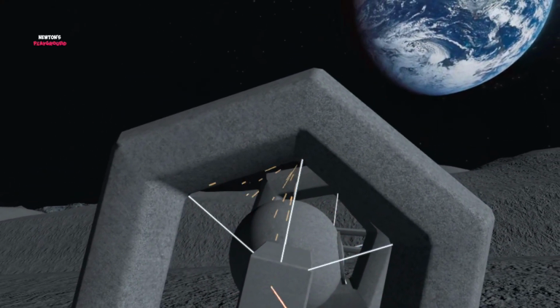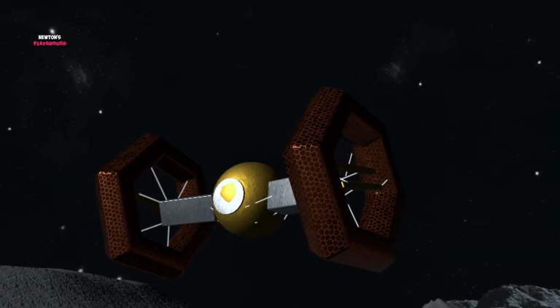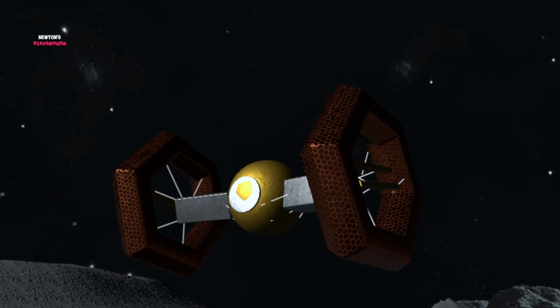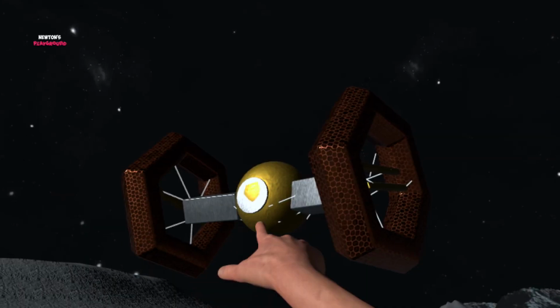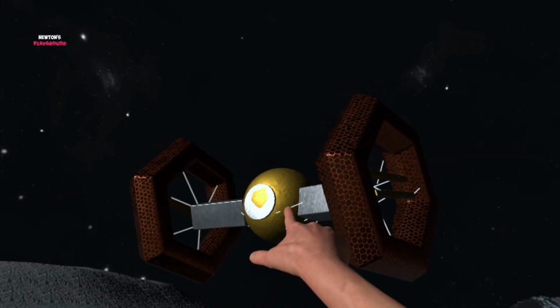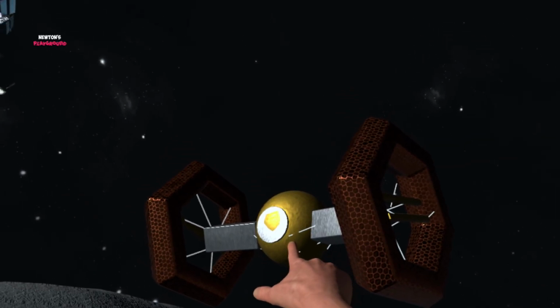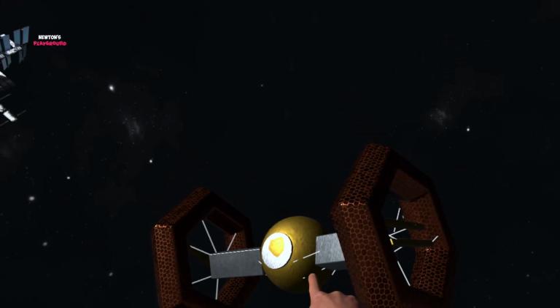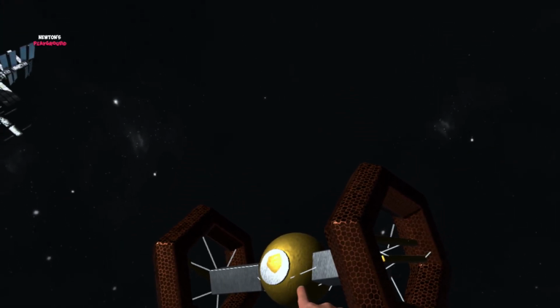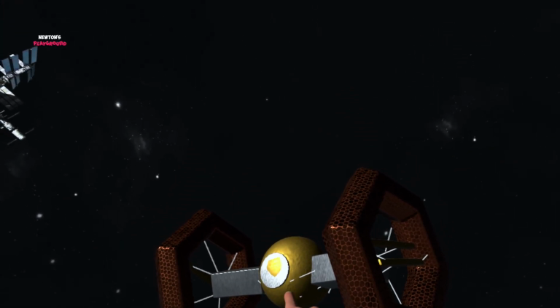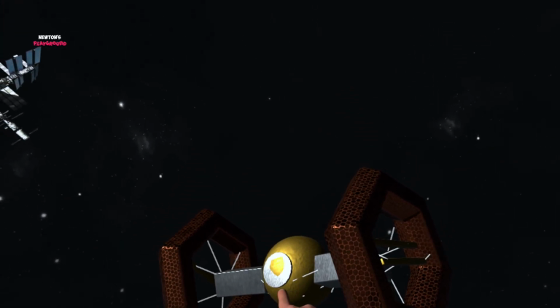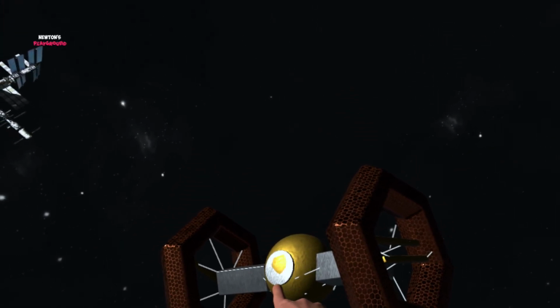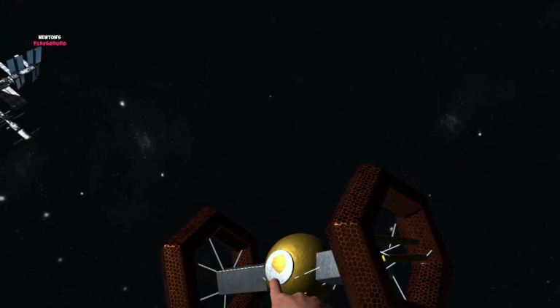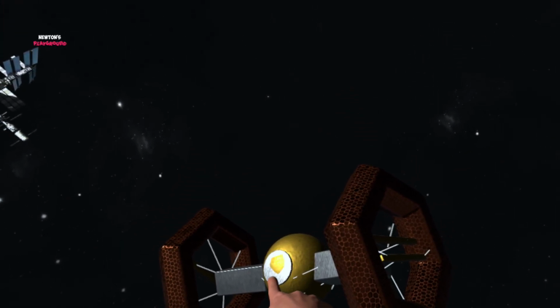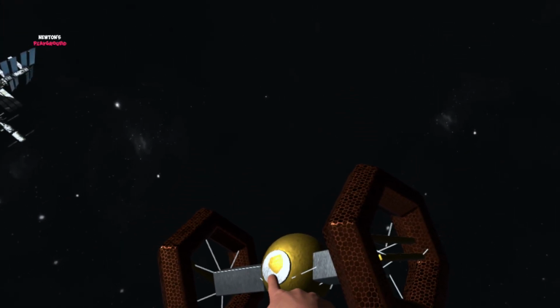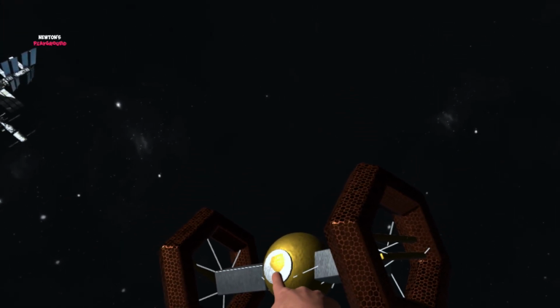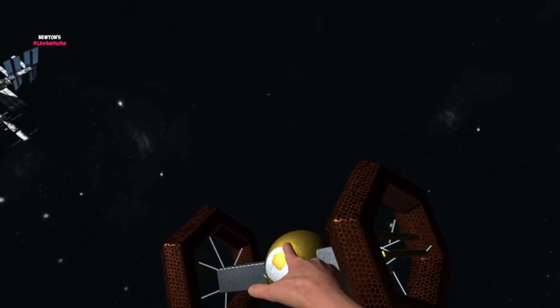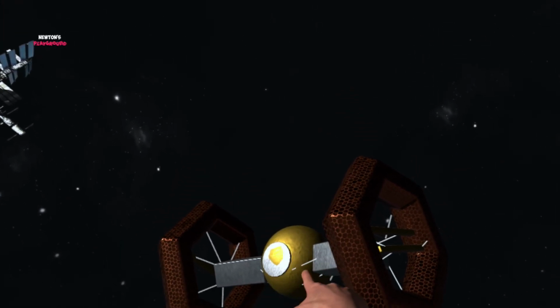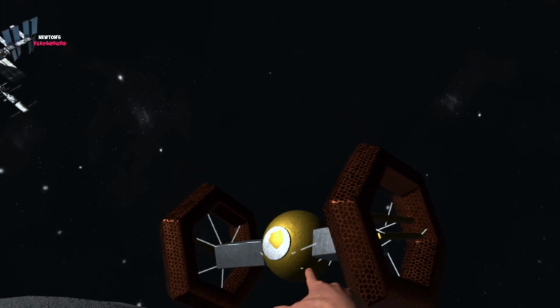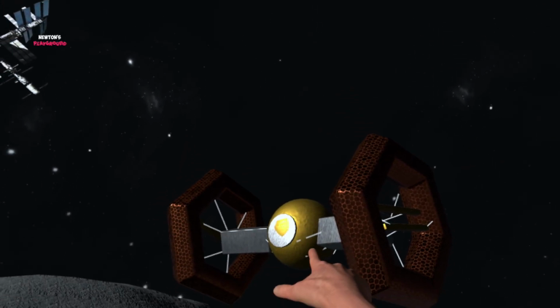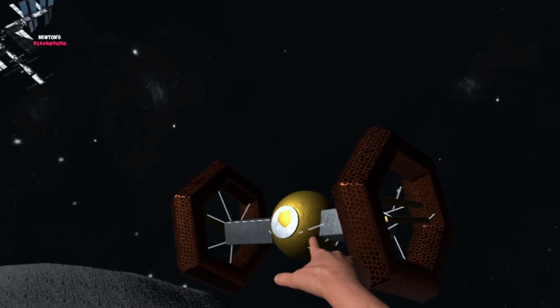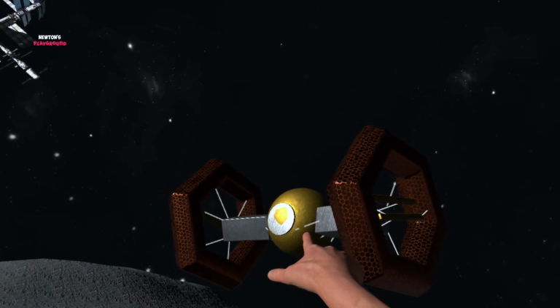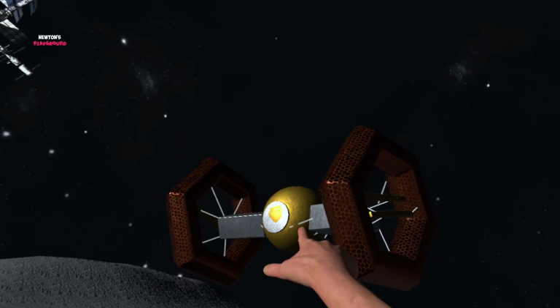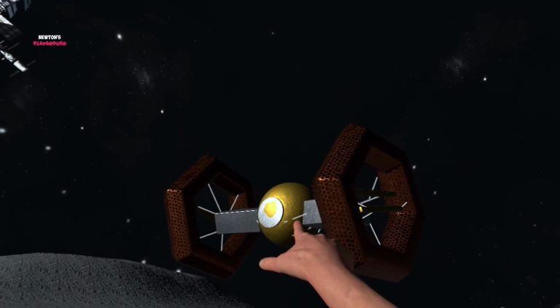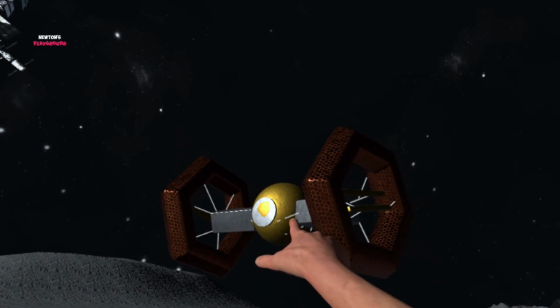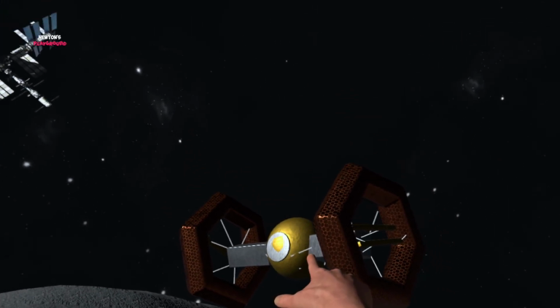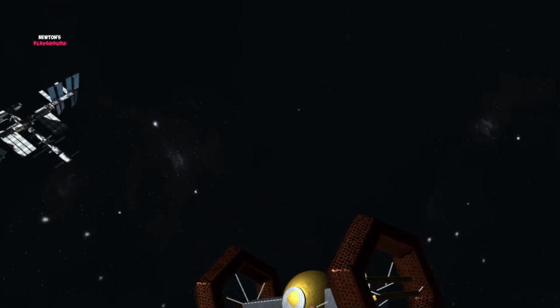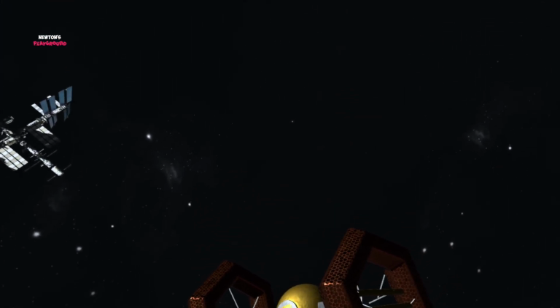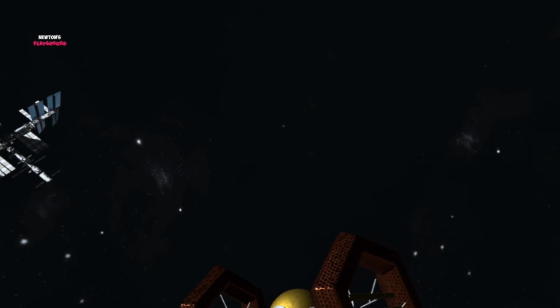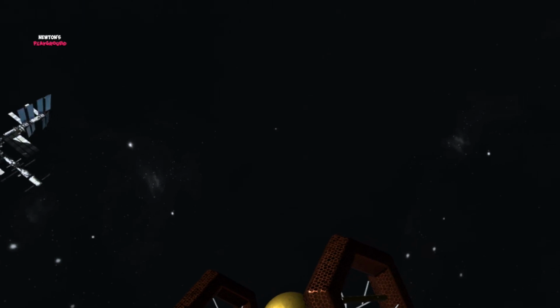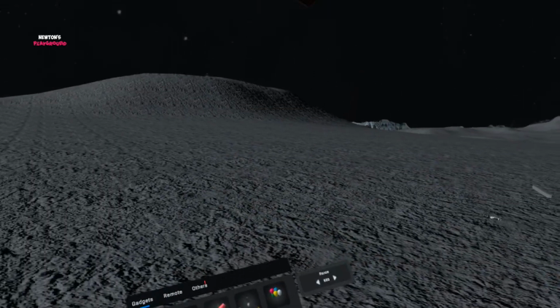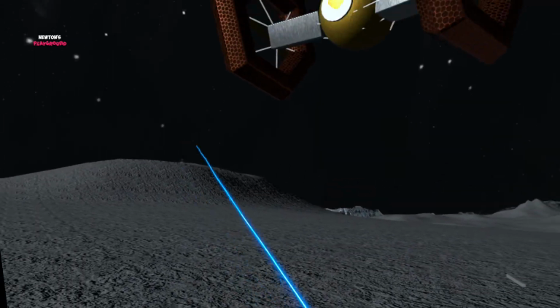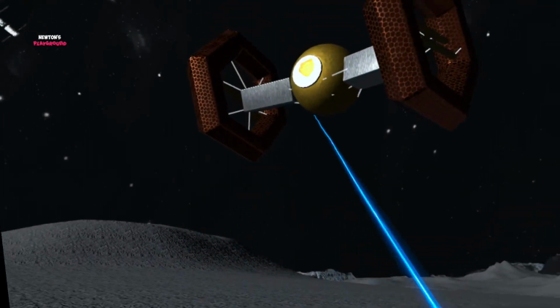And finally, we've built it! Look at this! It actually looks similar to a real TIE Fighter!